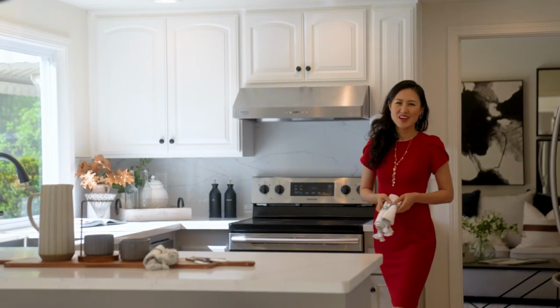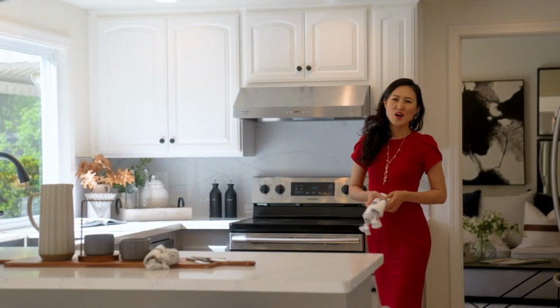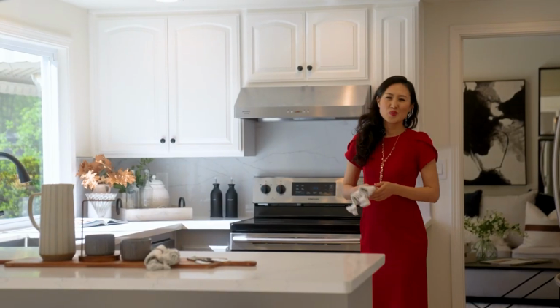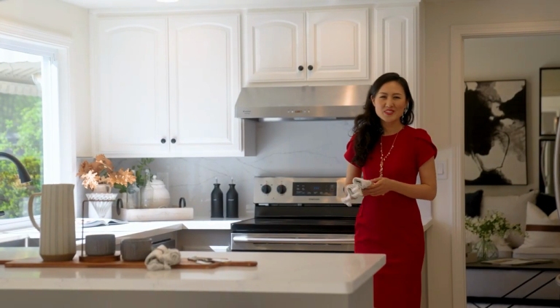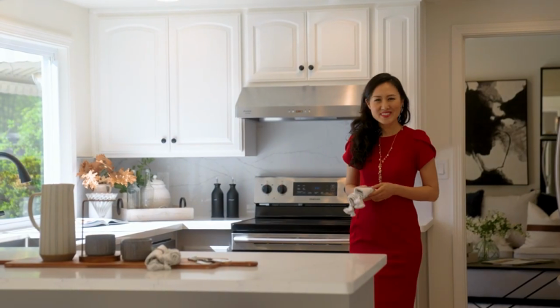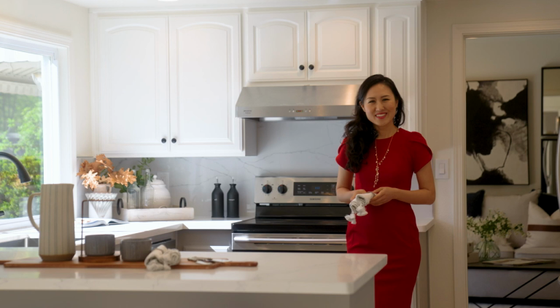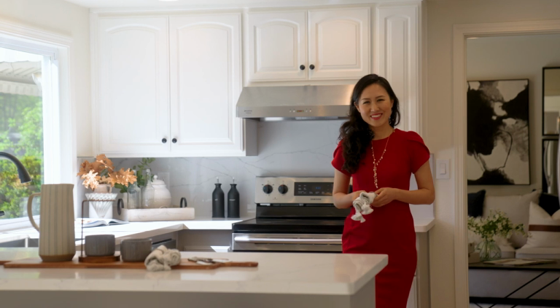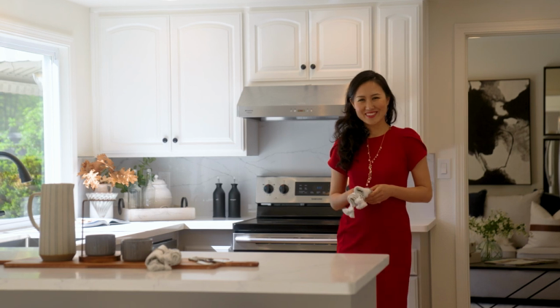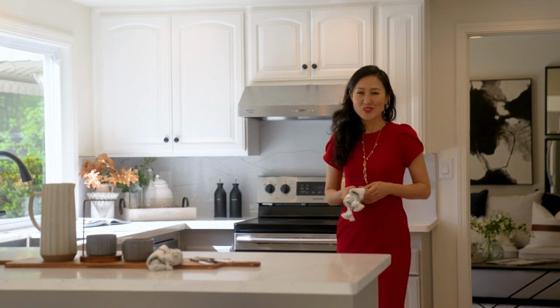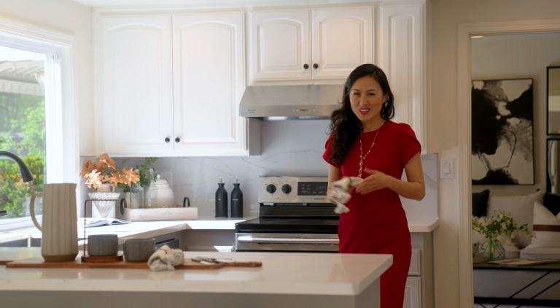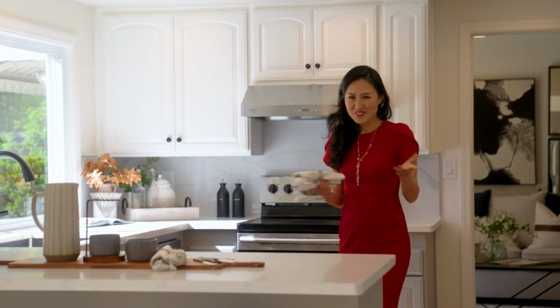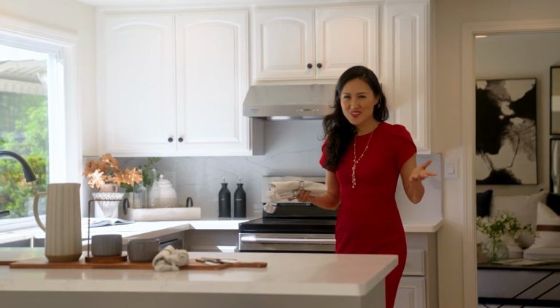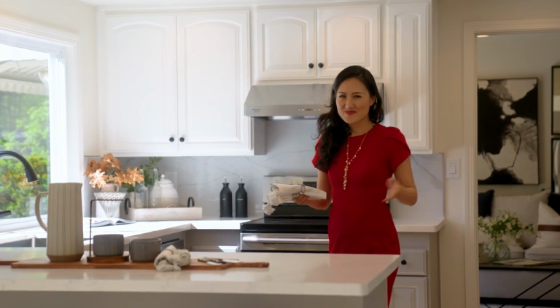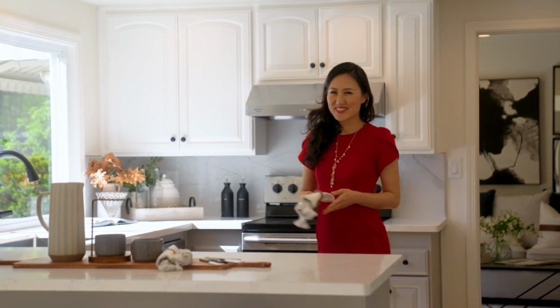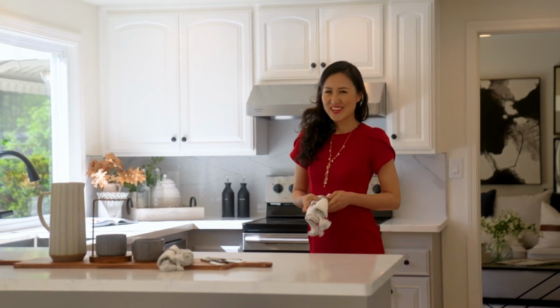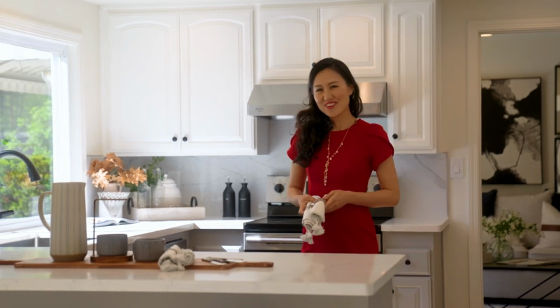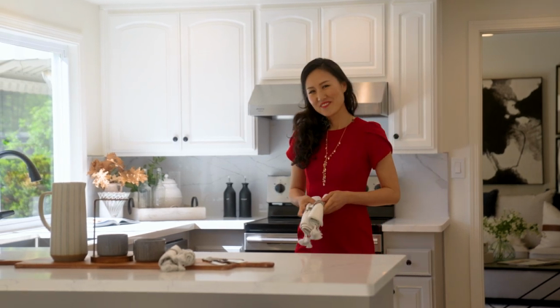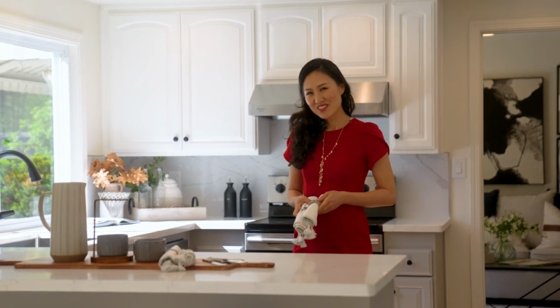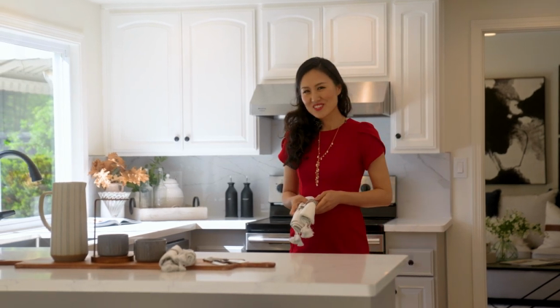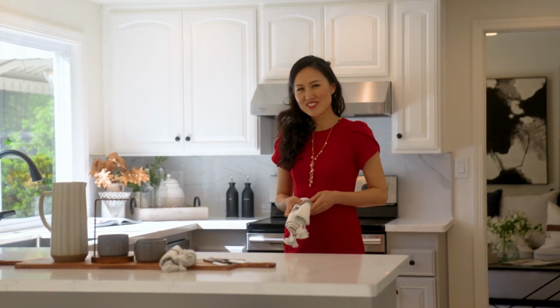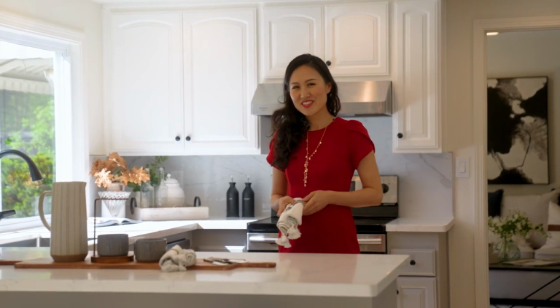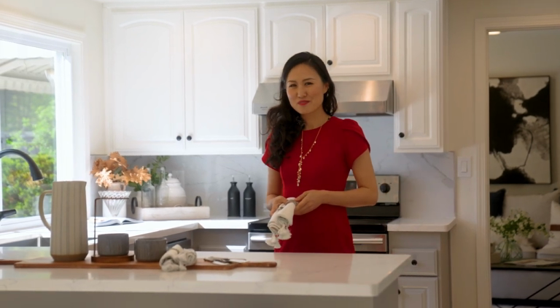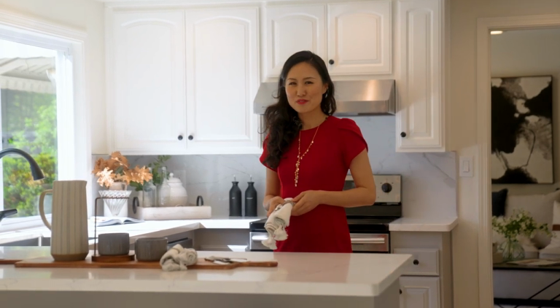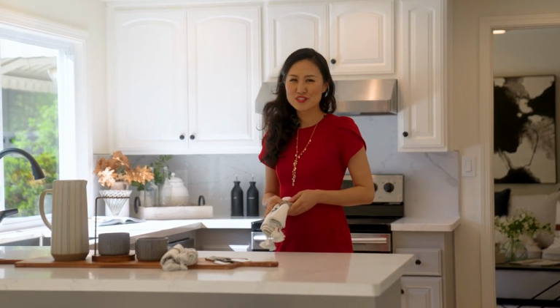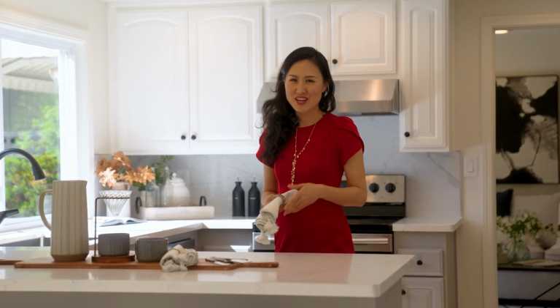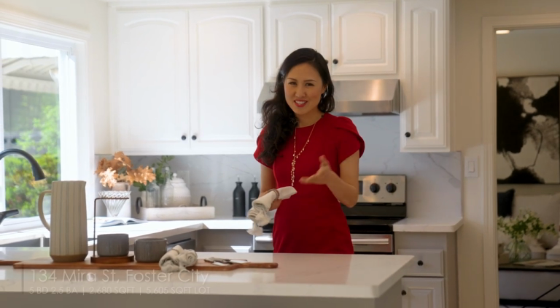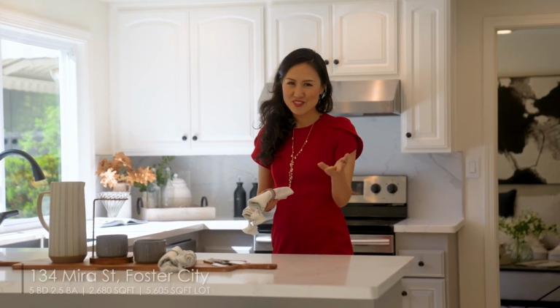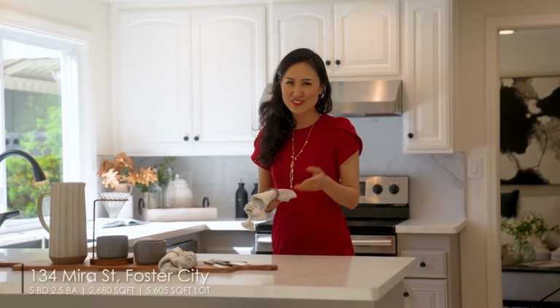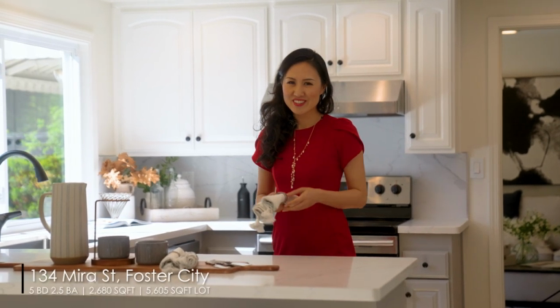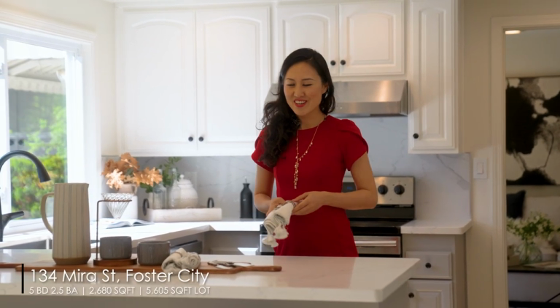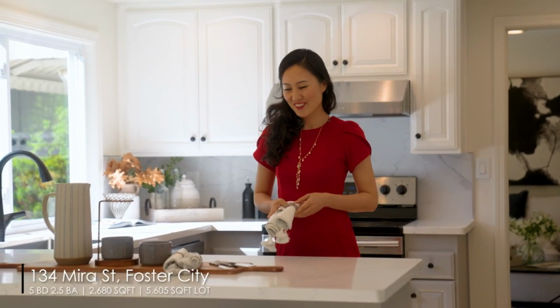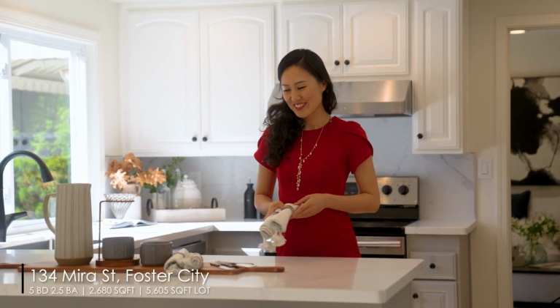What do you think? Welcome home! If you have any questions, feel free to comment or ask your Realtor or us.